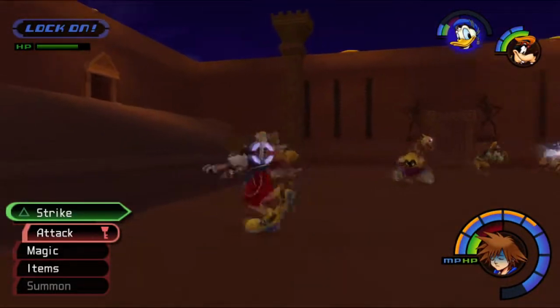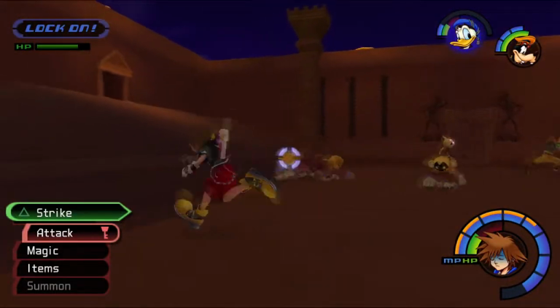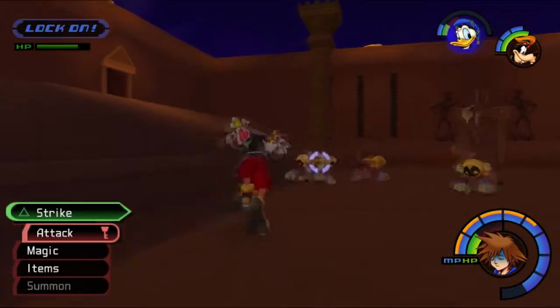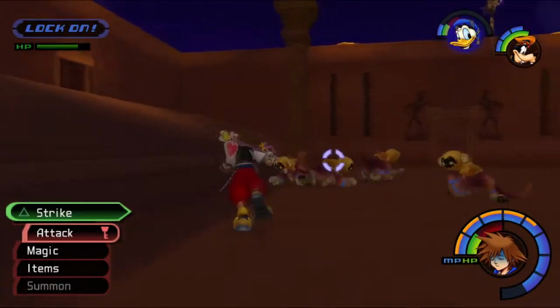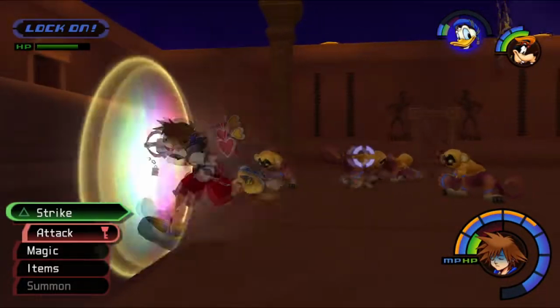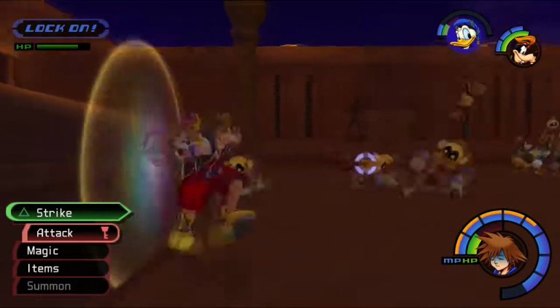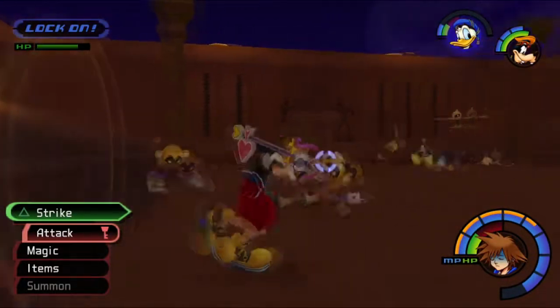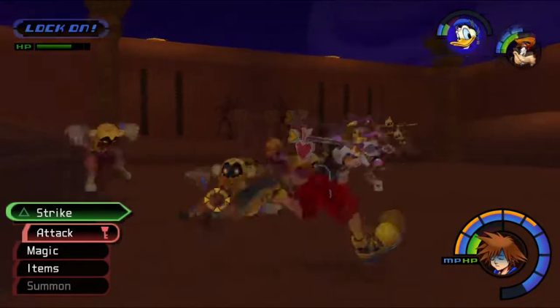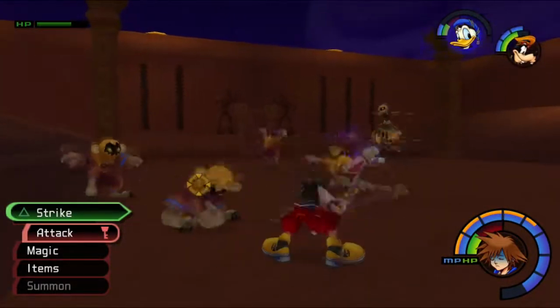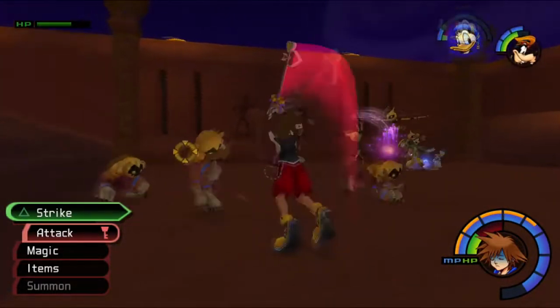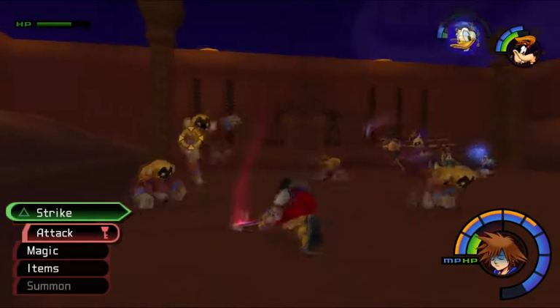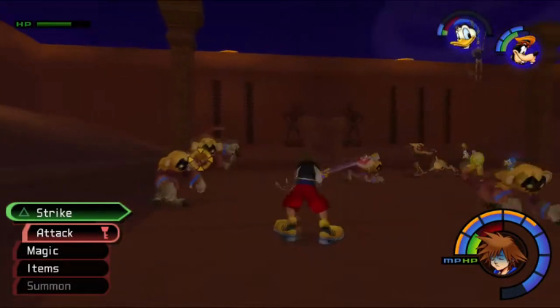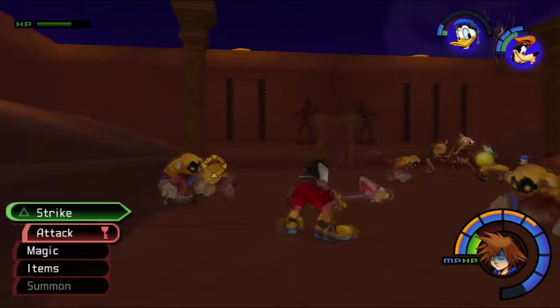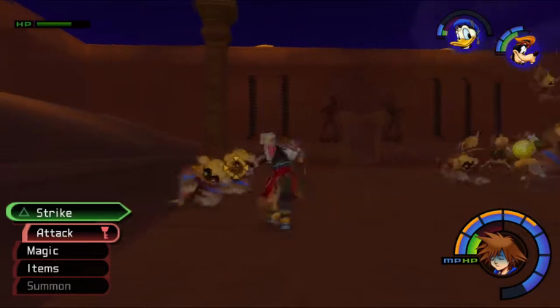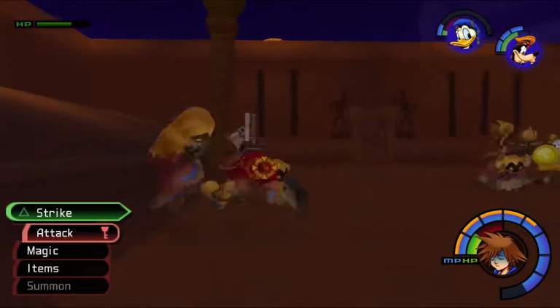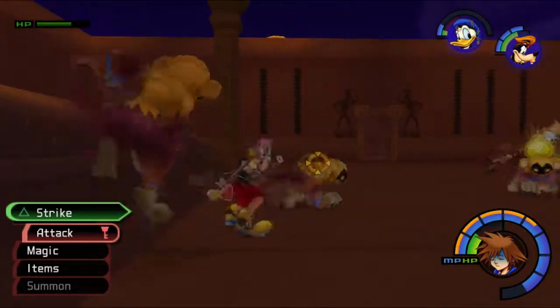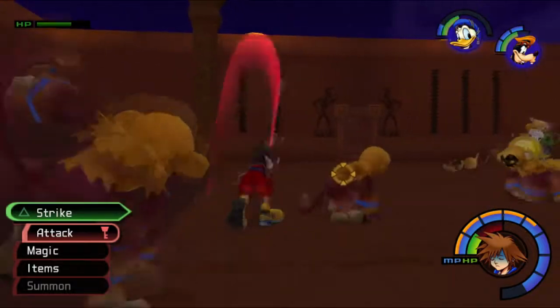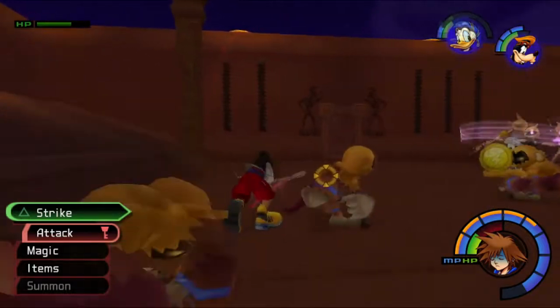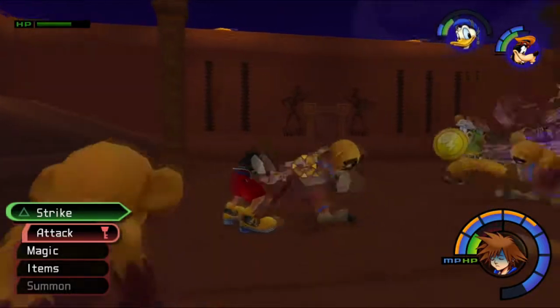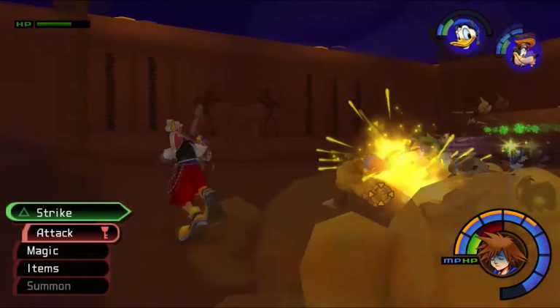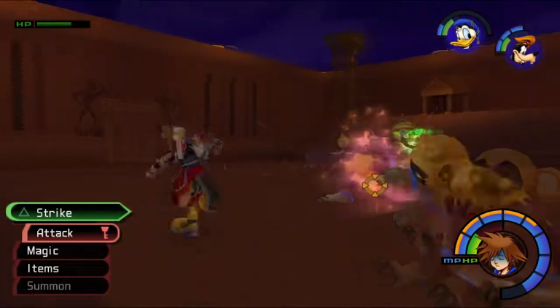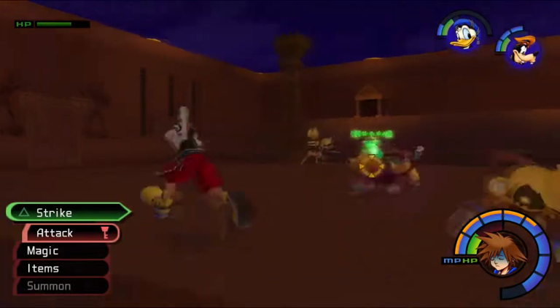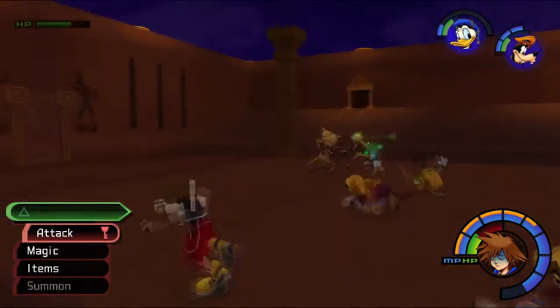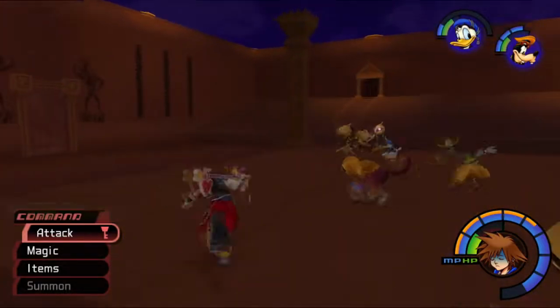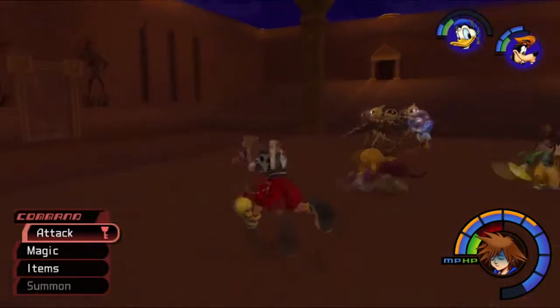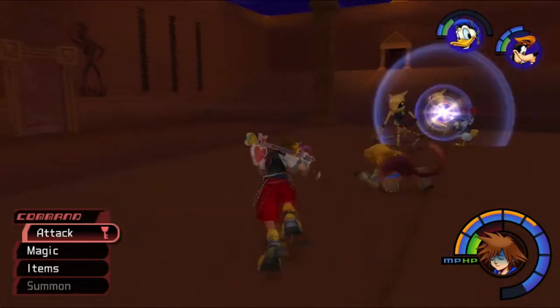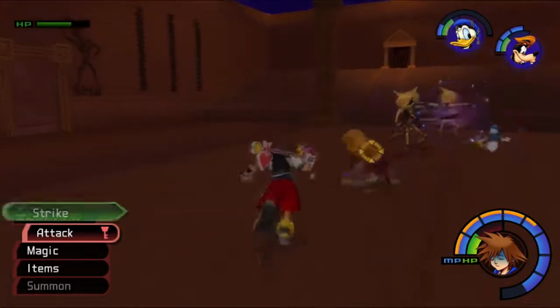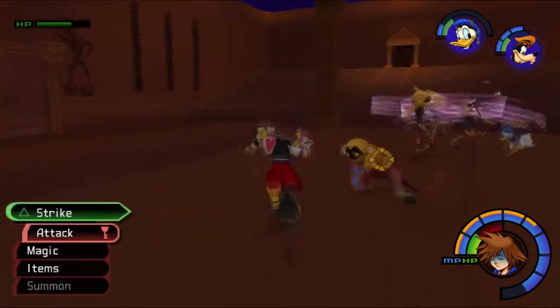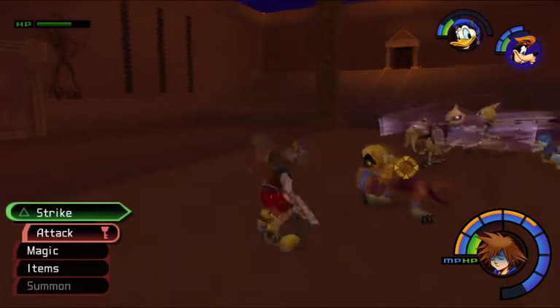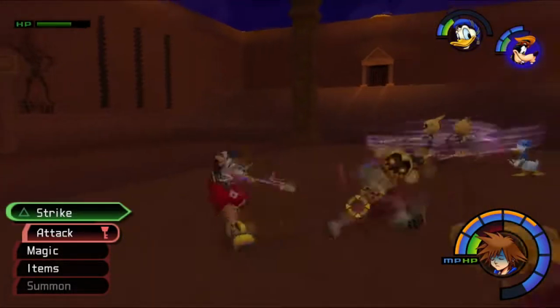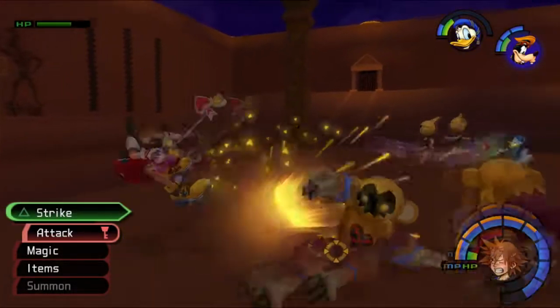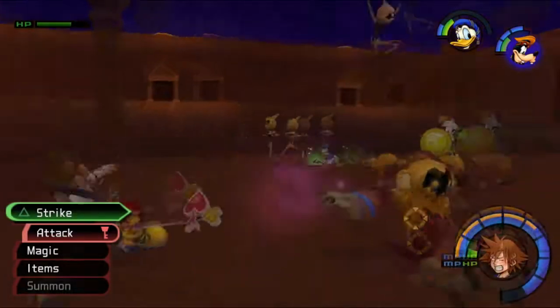Hit me all you want - I'm a tank! I'm a level one tank! Come at me!